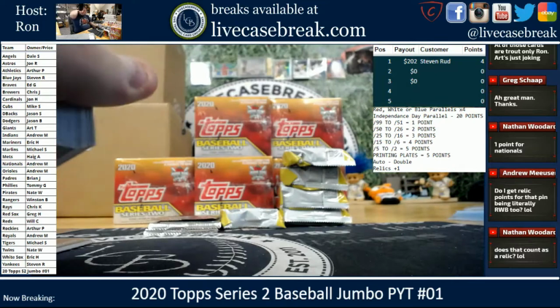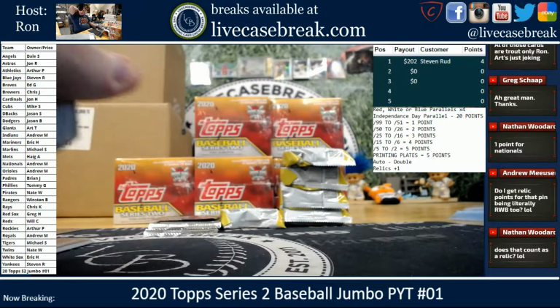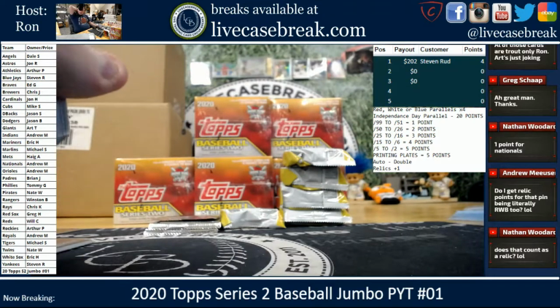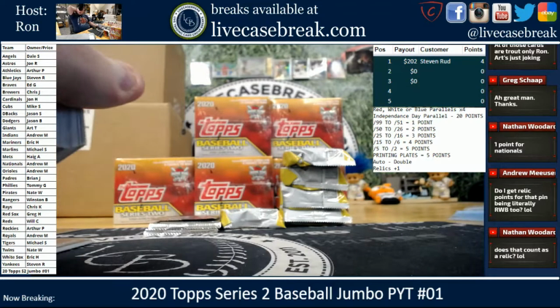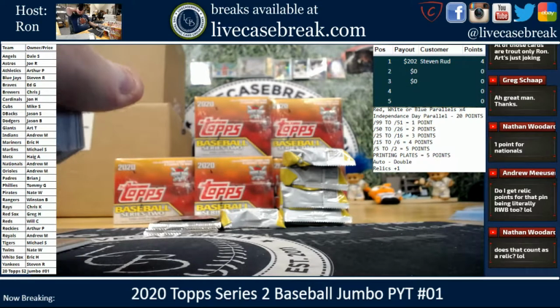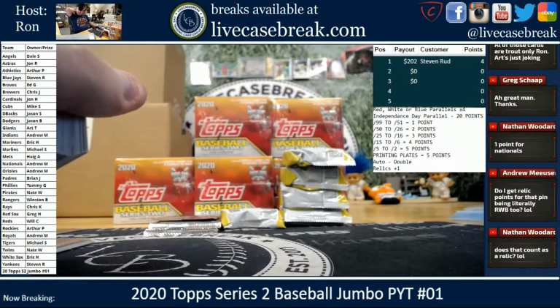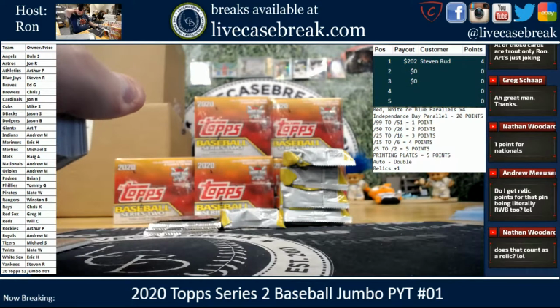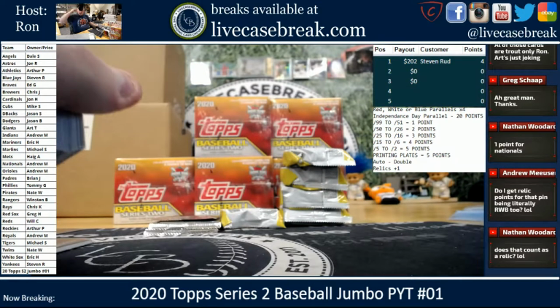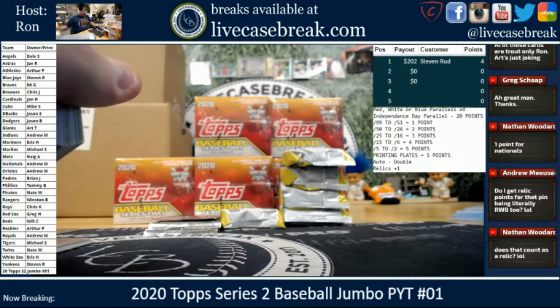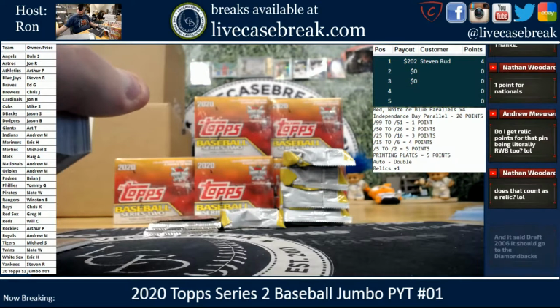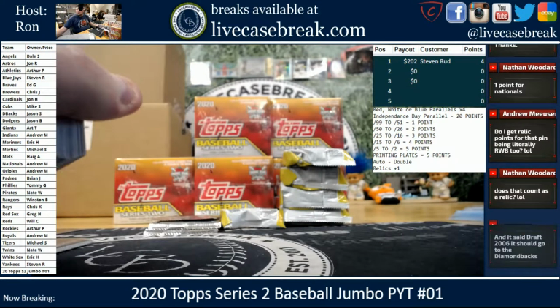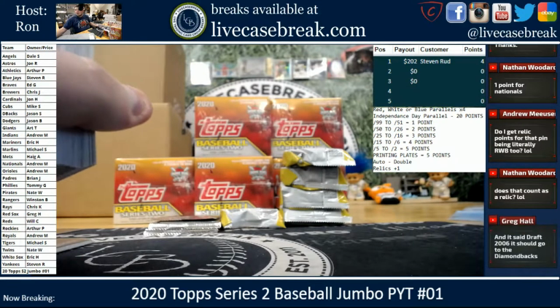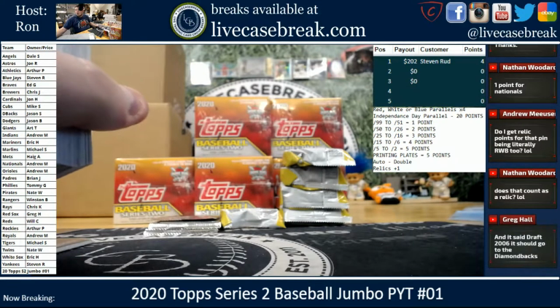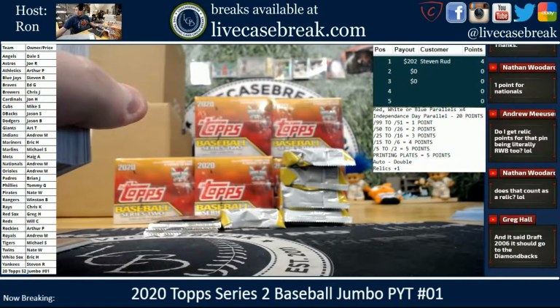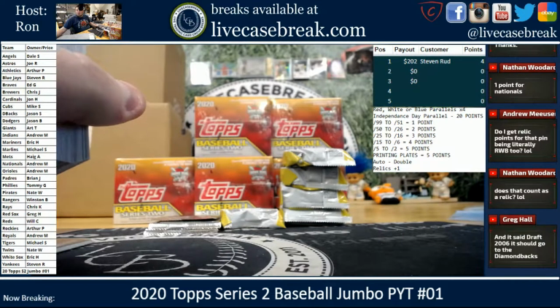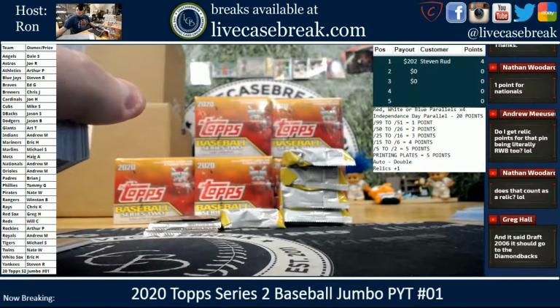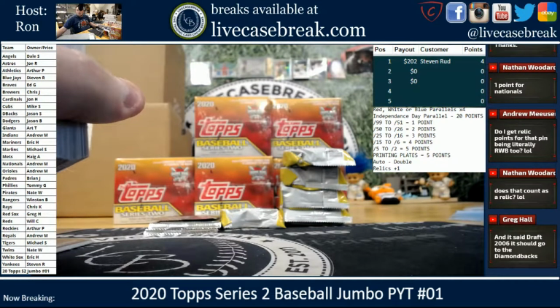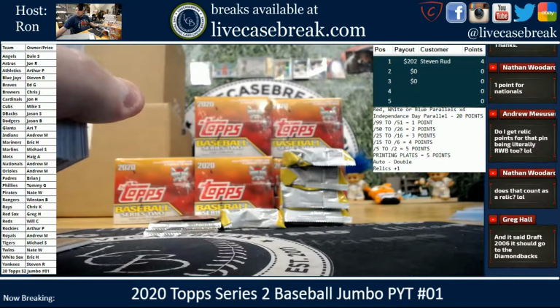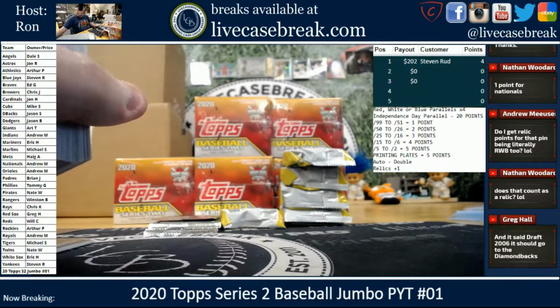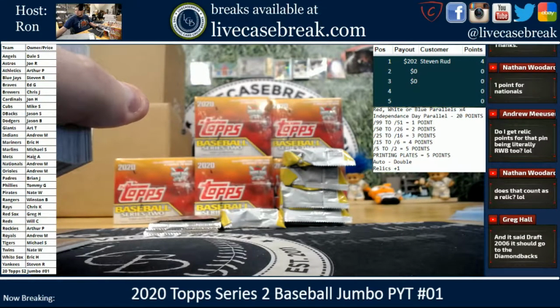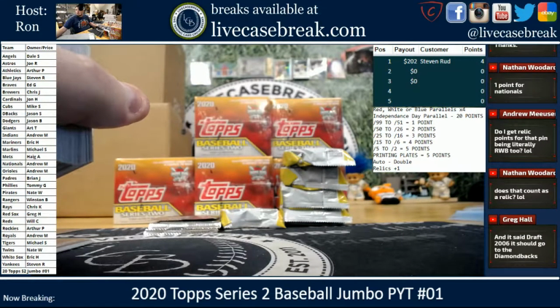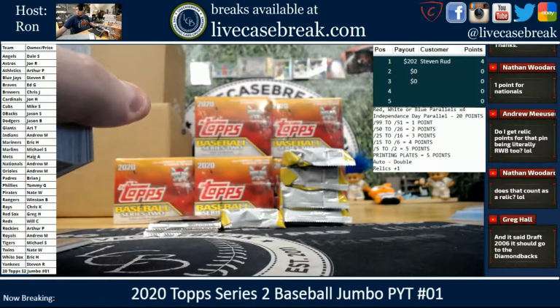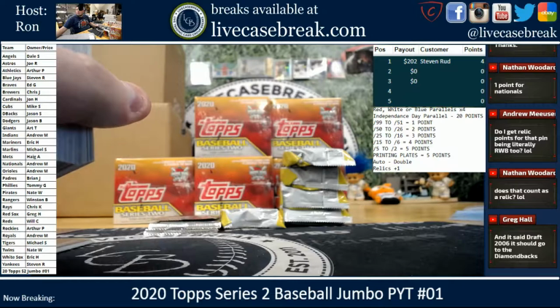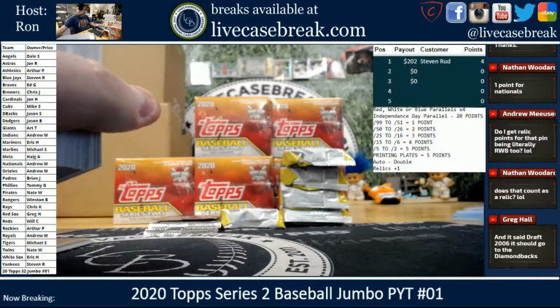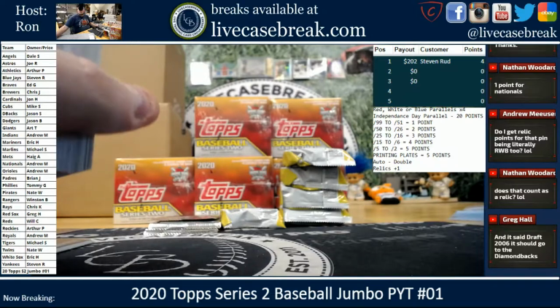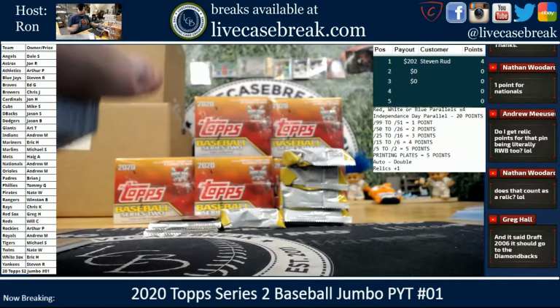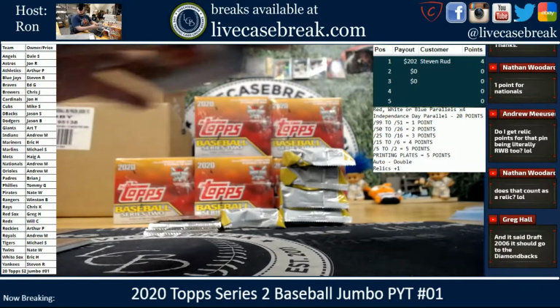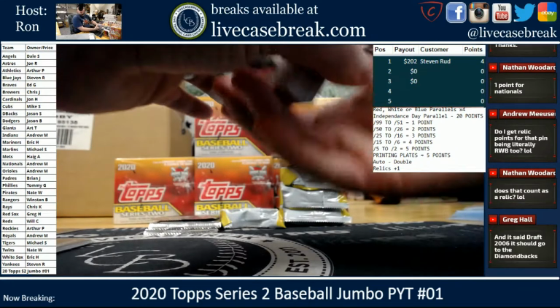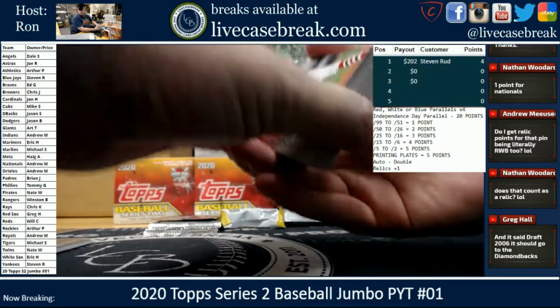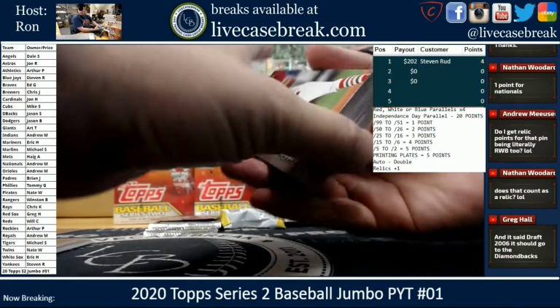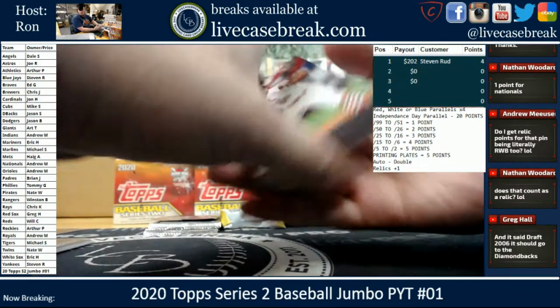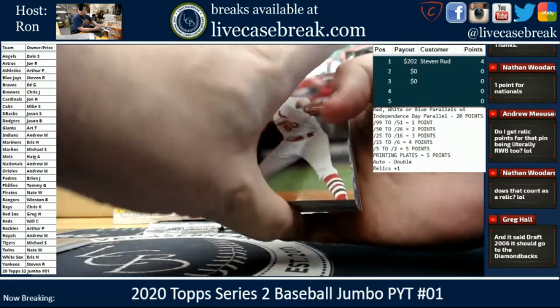Yeah, but Relics by themselves don't typically give one point, Nate. It's in addition to points — if there's also a Relic, it's plus one.